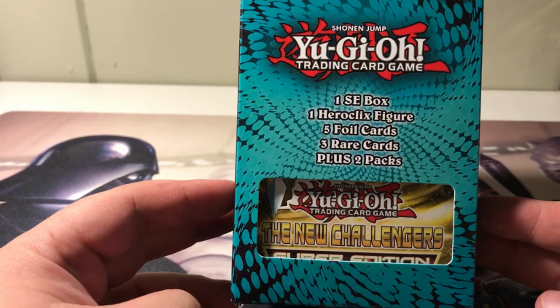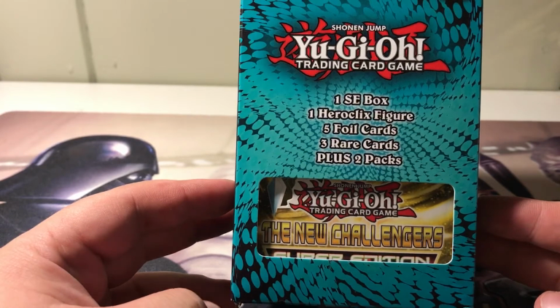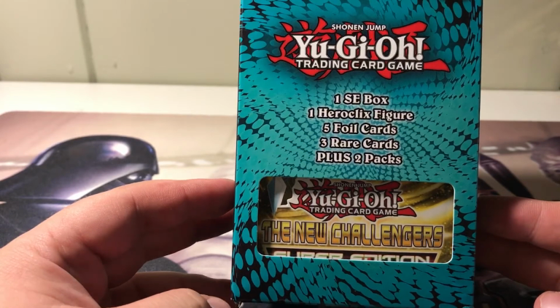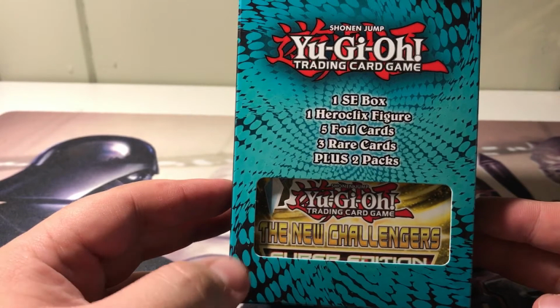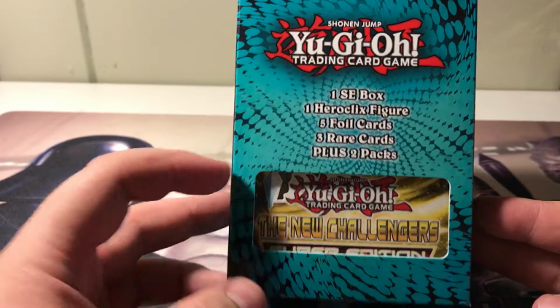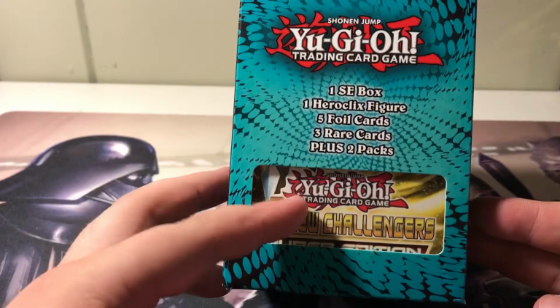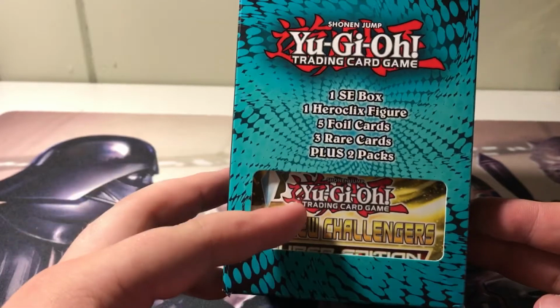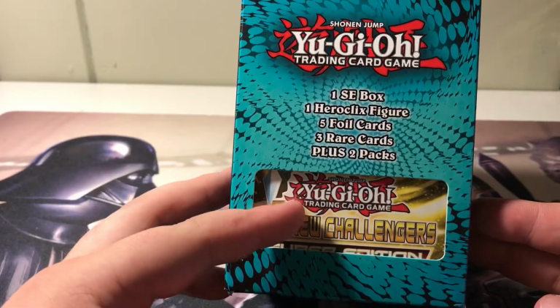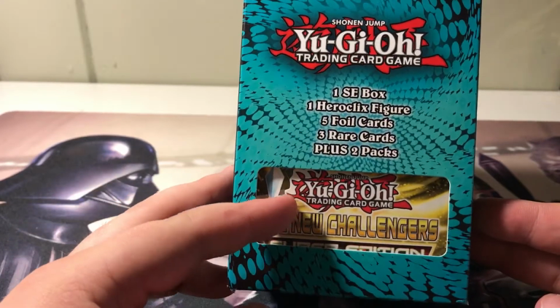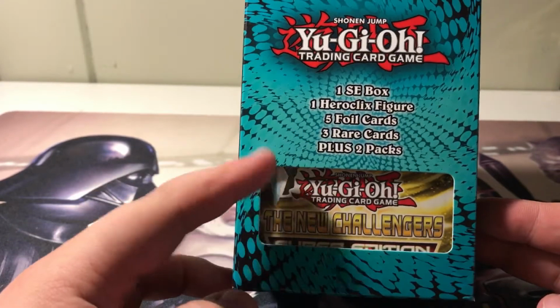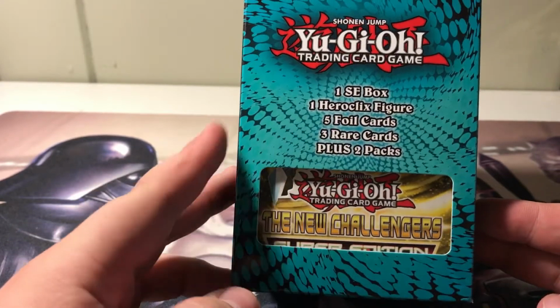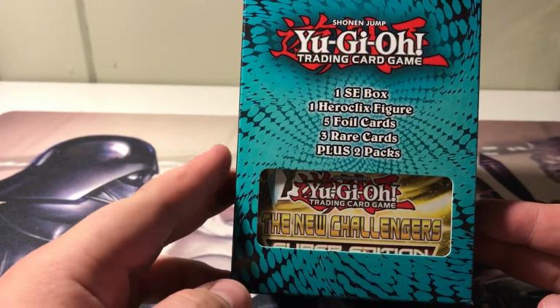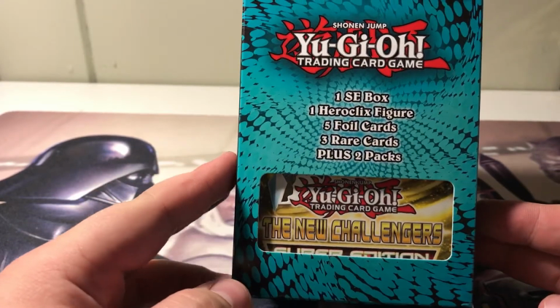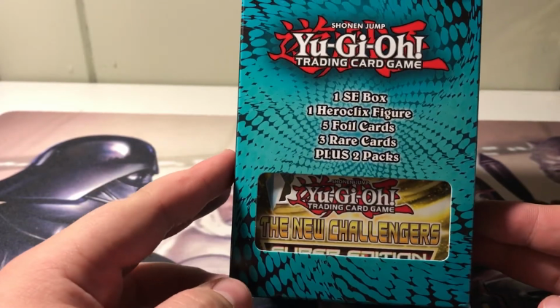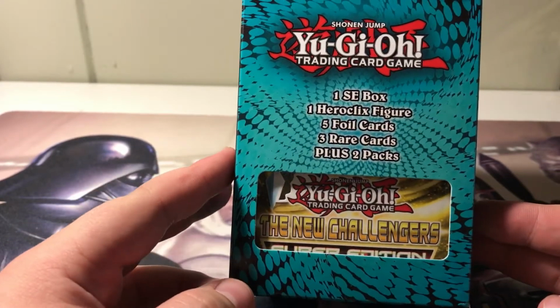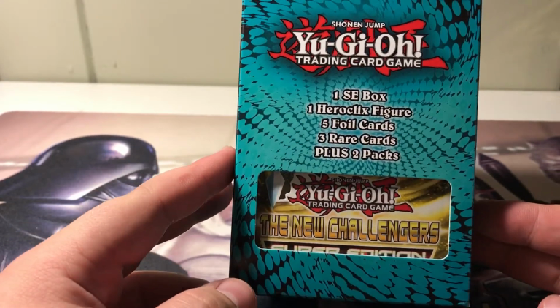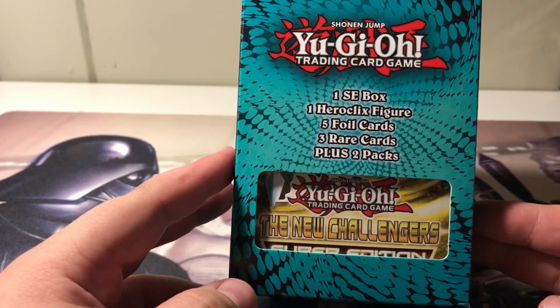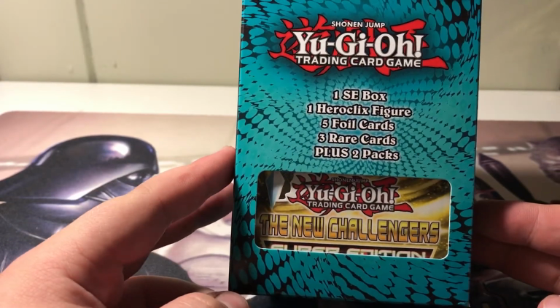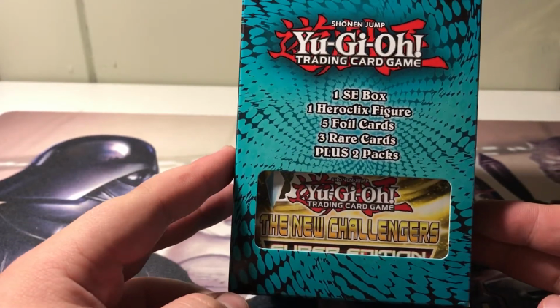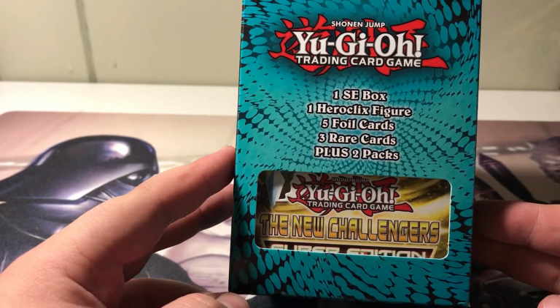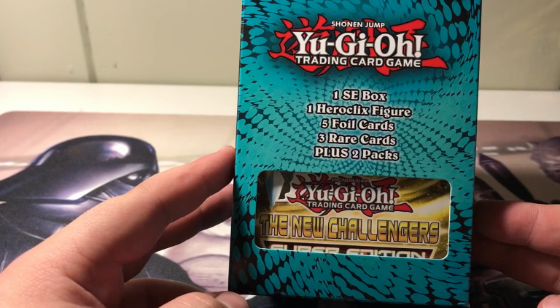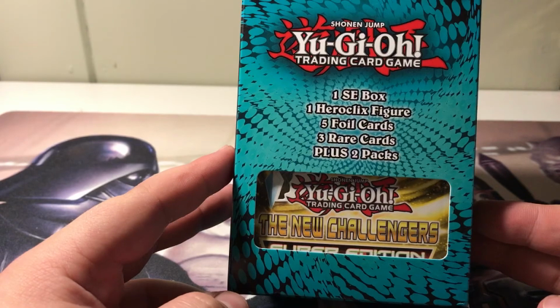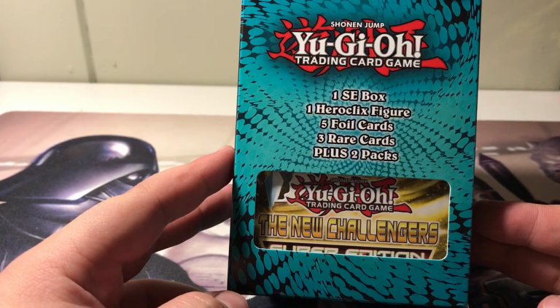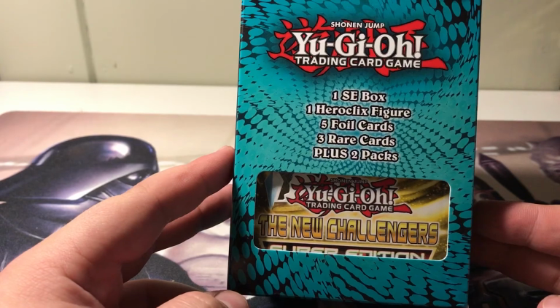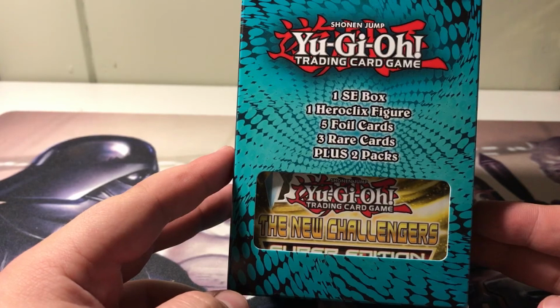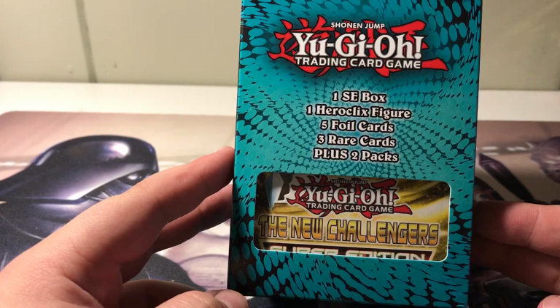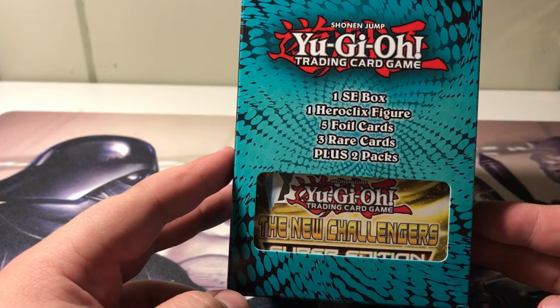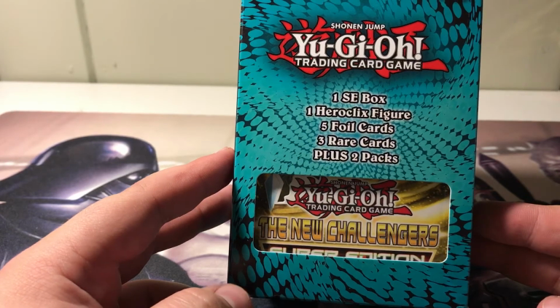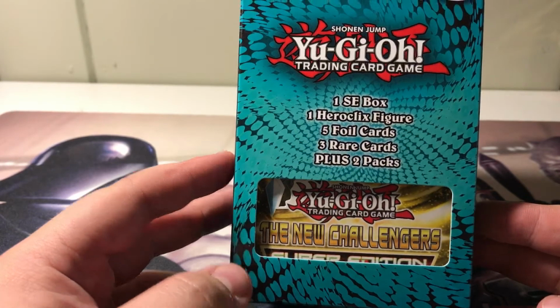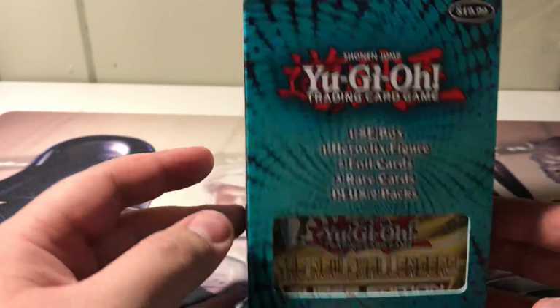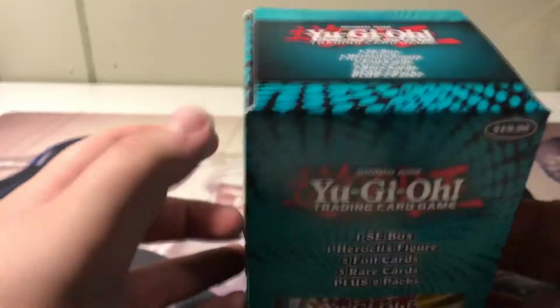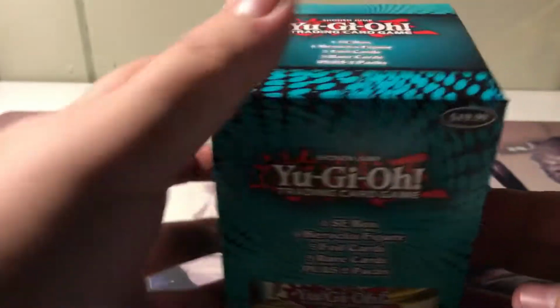So you get a special edition box, which looks like it's going to be New Challengers, a Heroclix figure, 5 foils, 3 rares, and 2 packs.